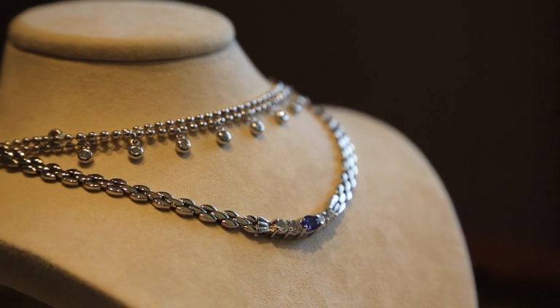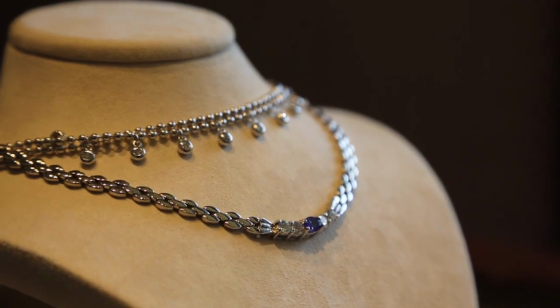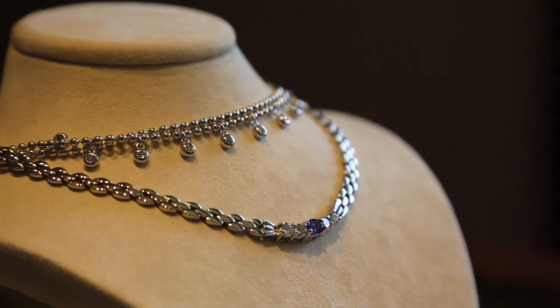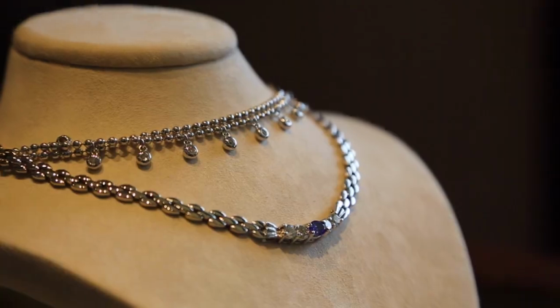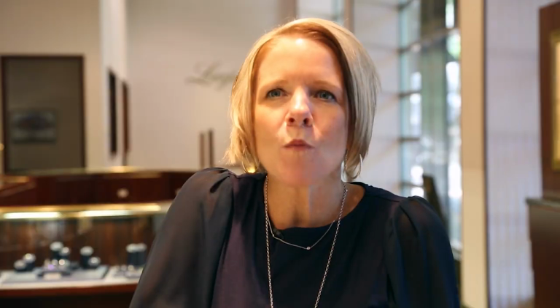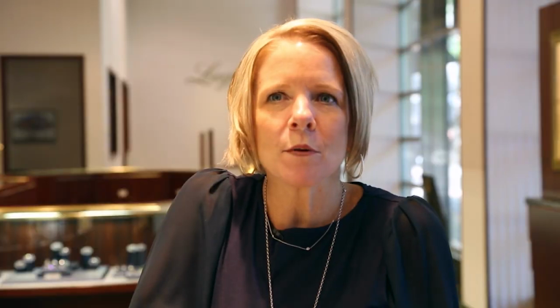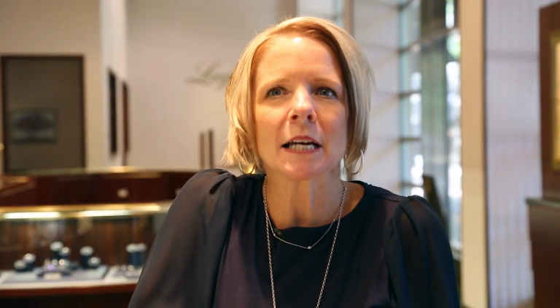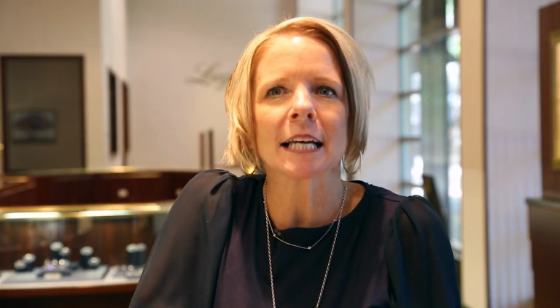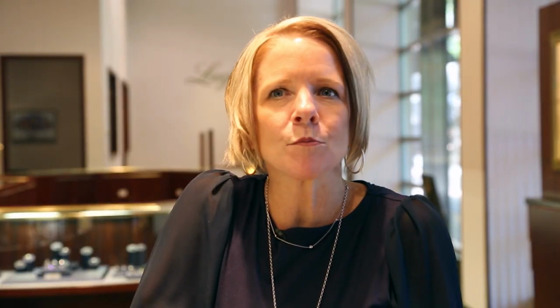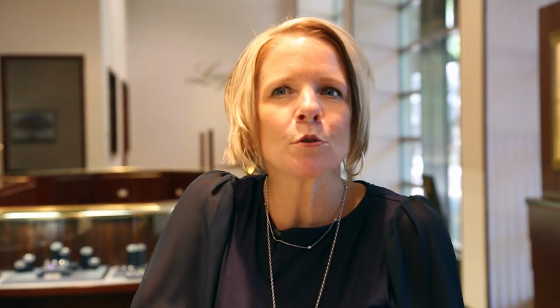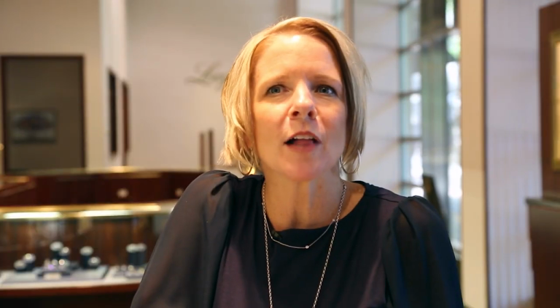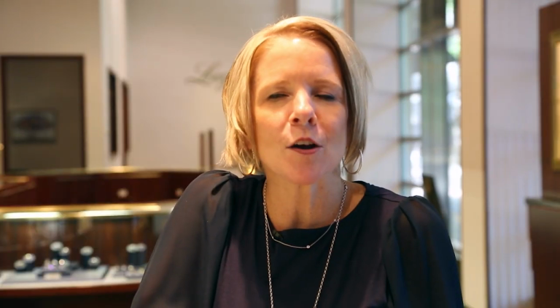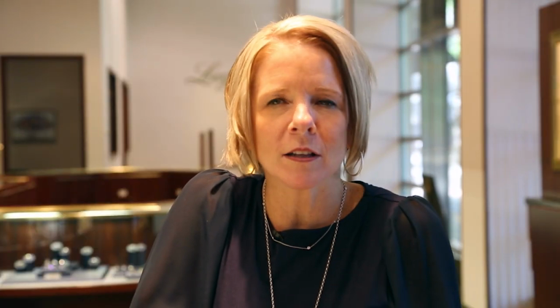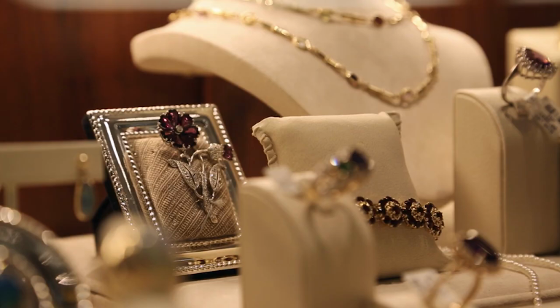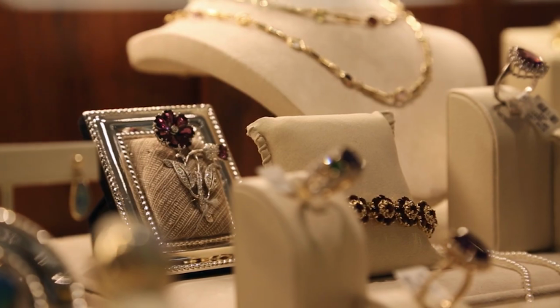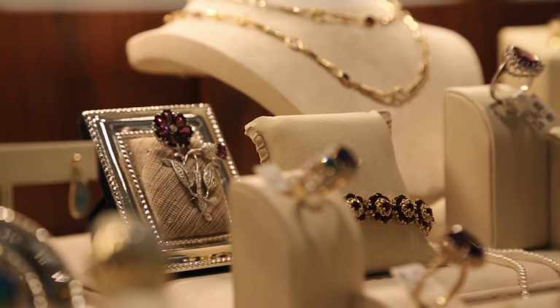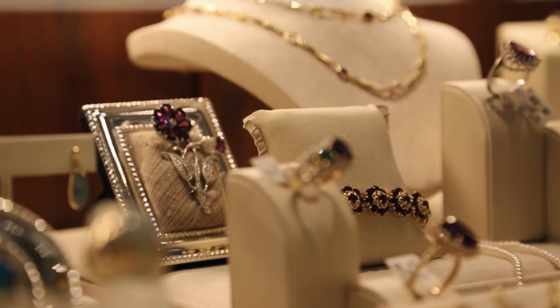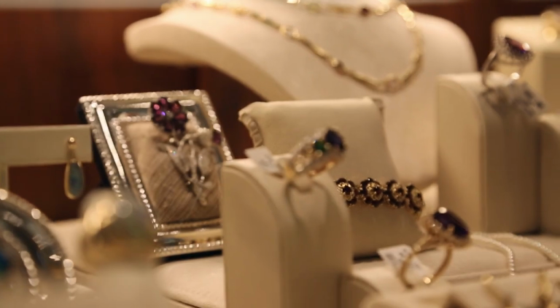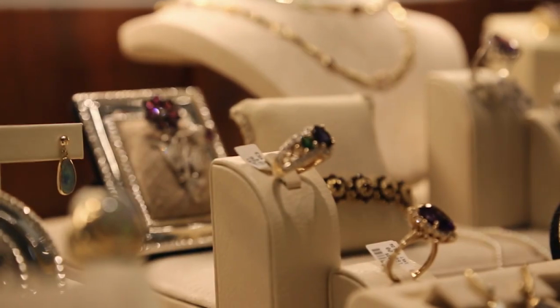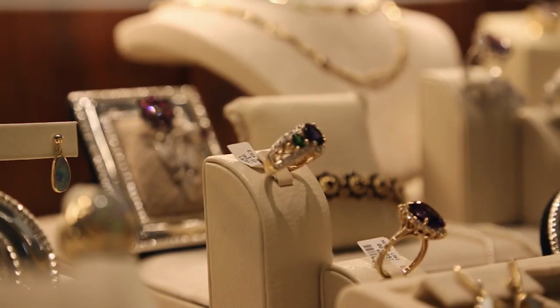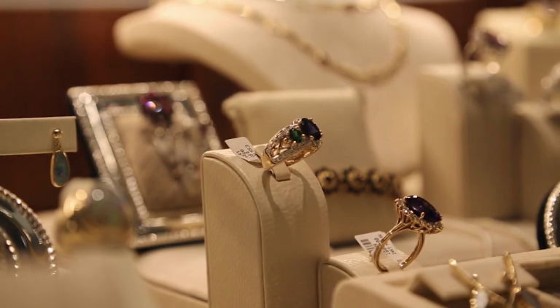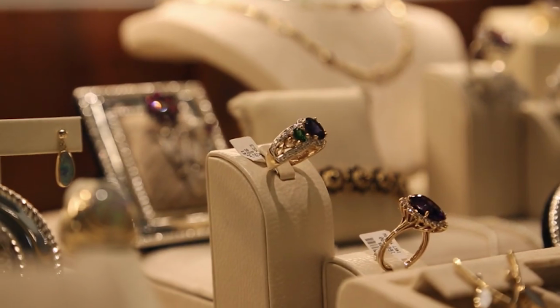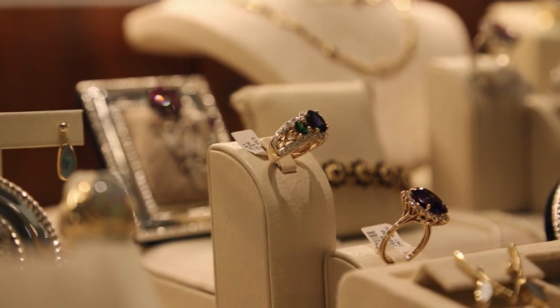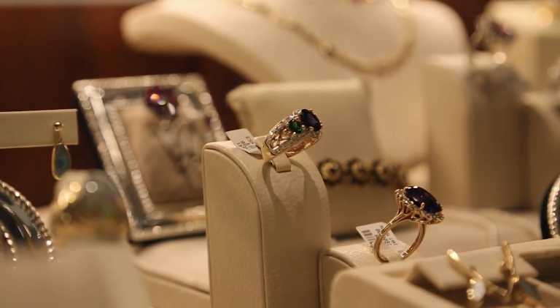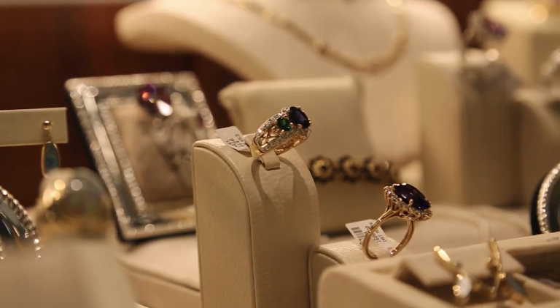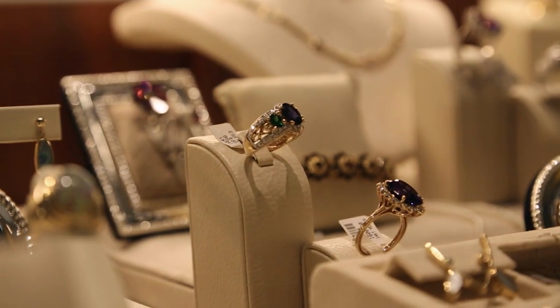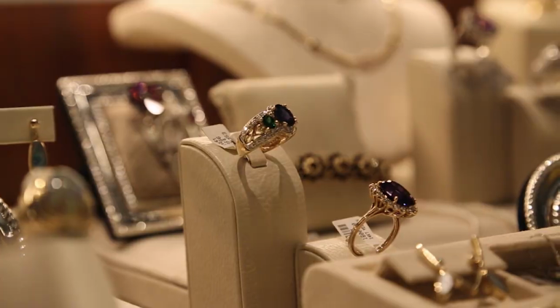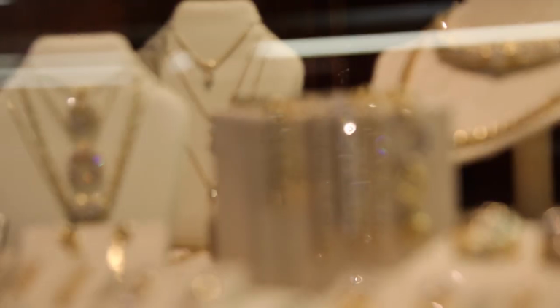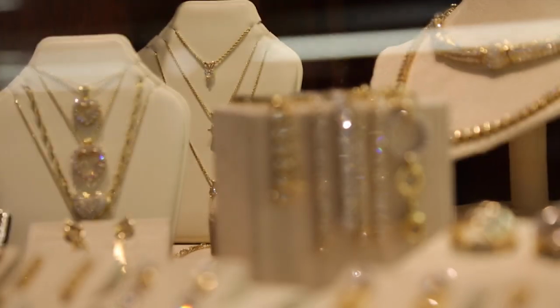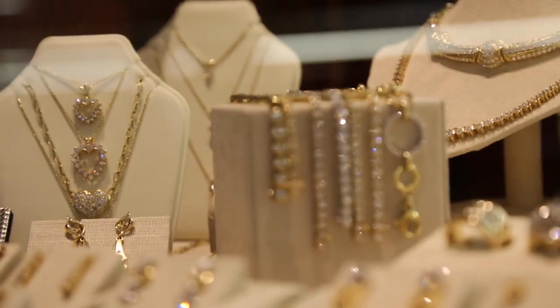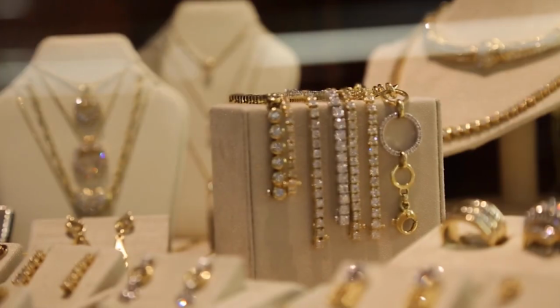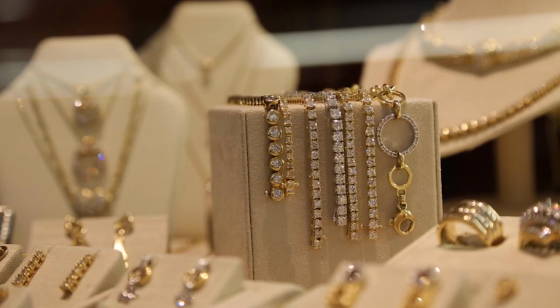Let us show you why we've been collecting beautiful, high-quality vintage and pre-owned pieces for over 135 years.